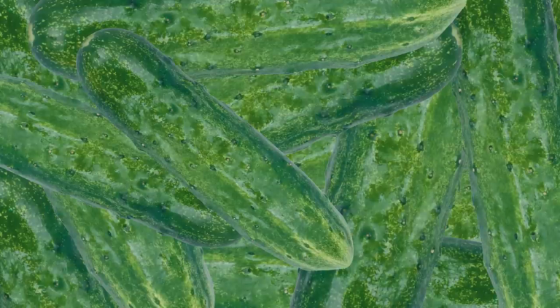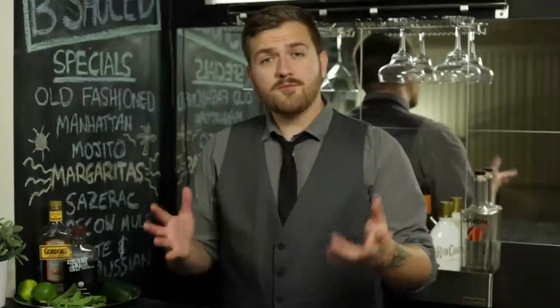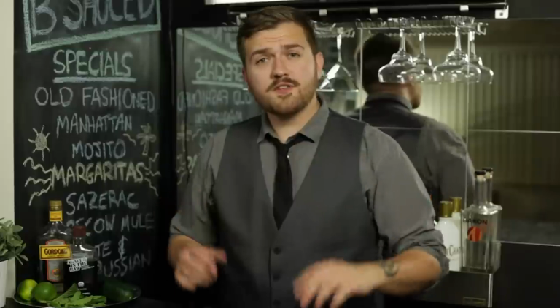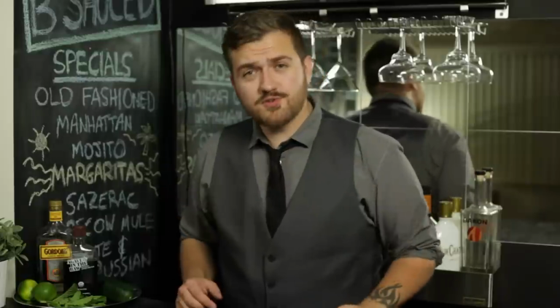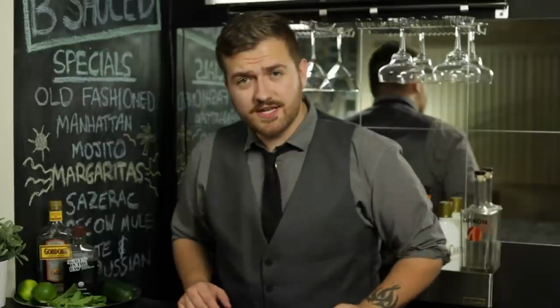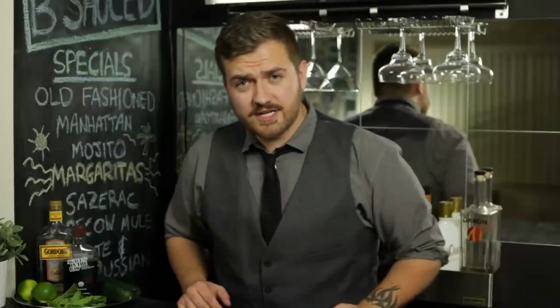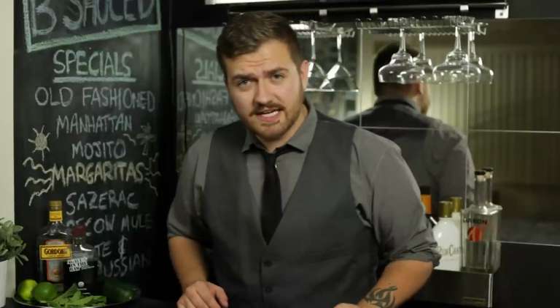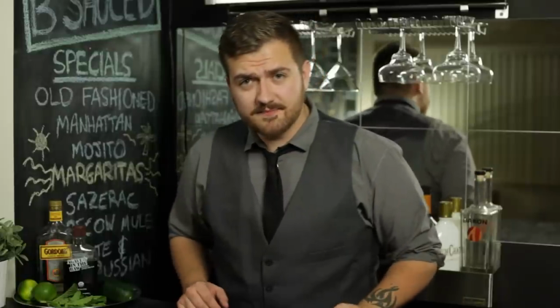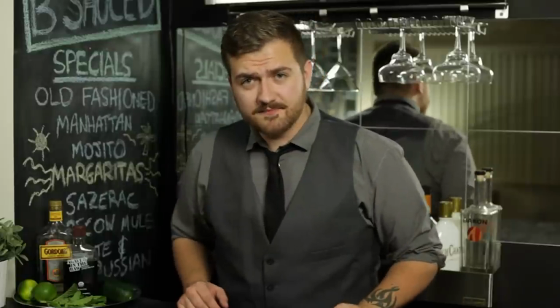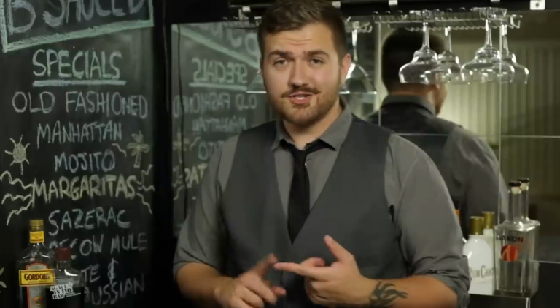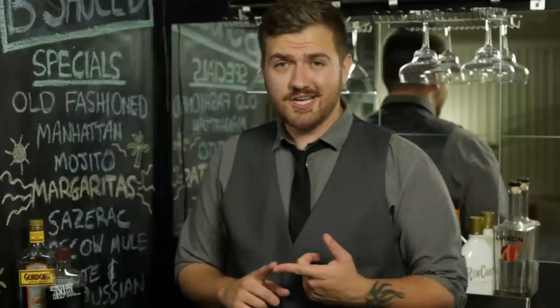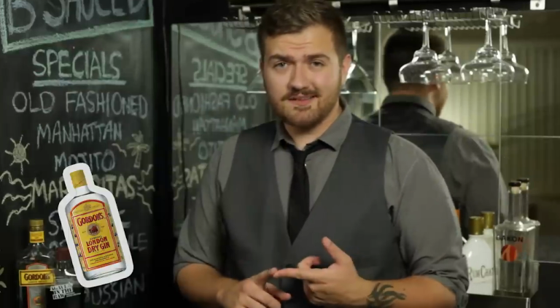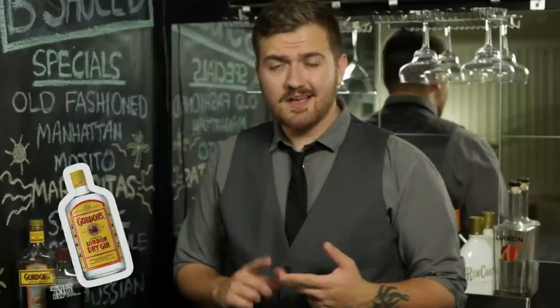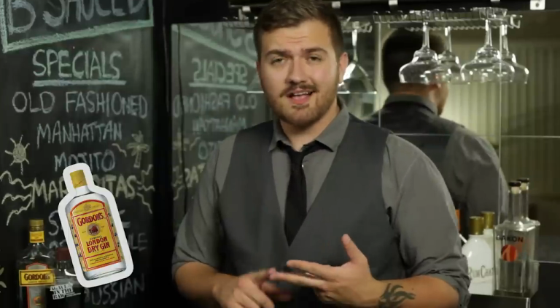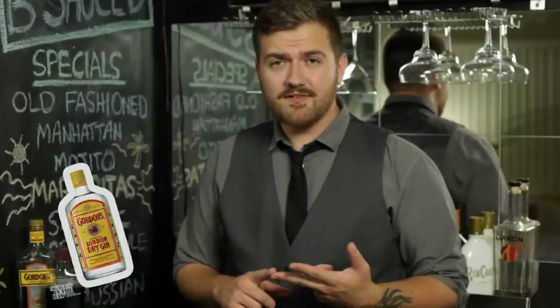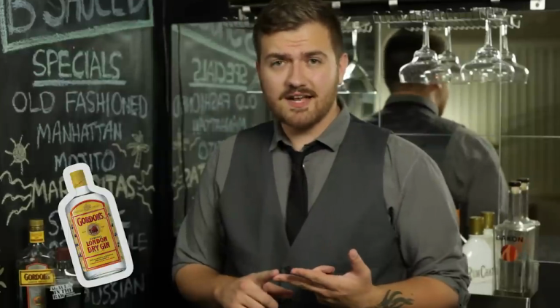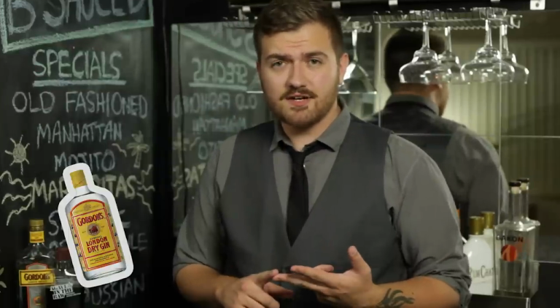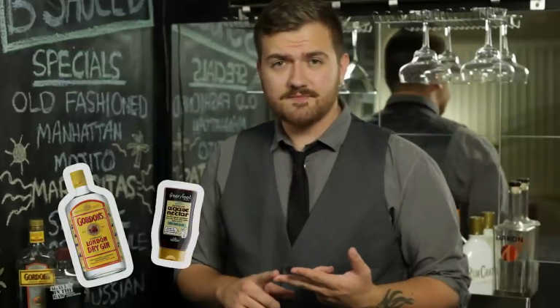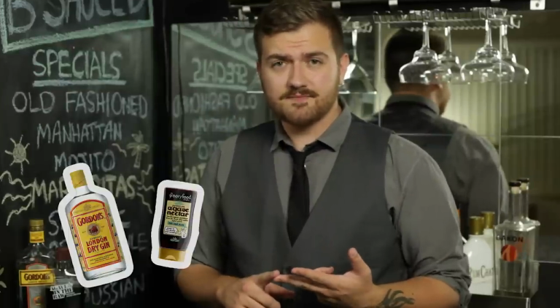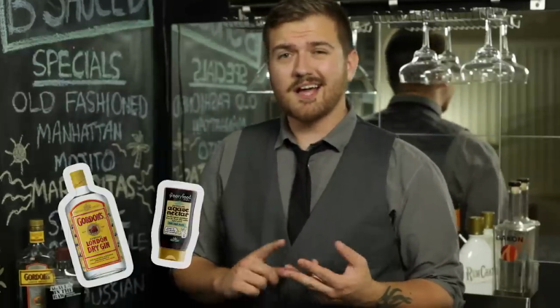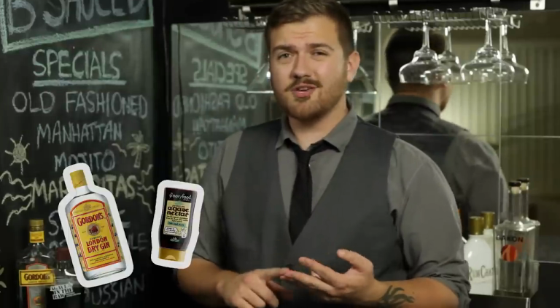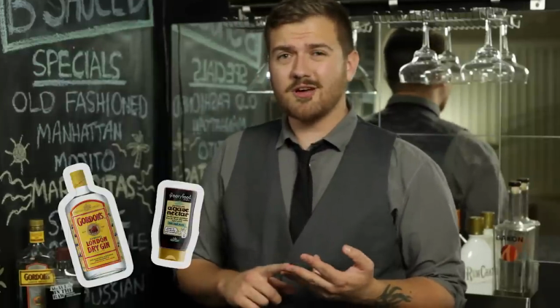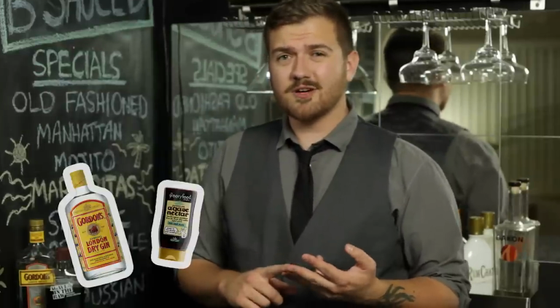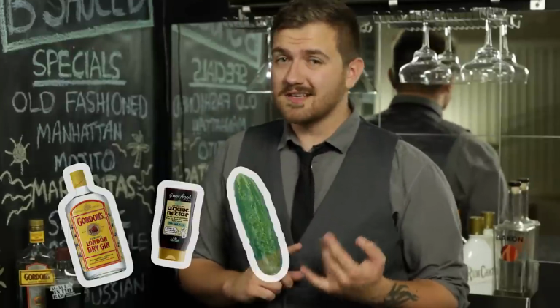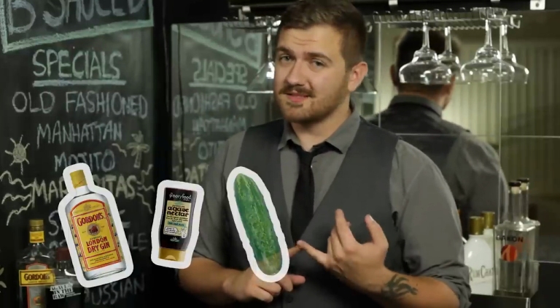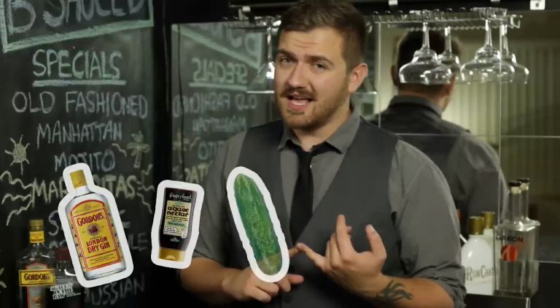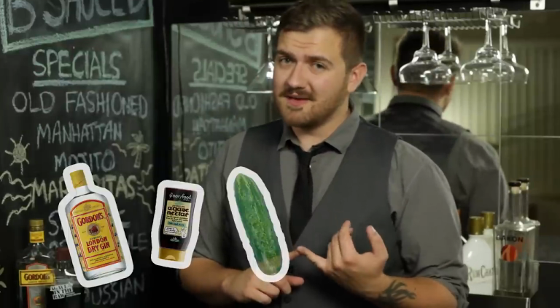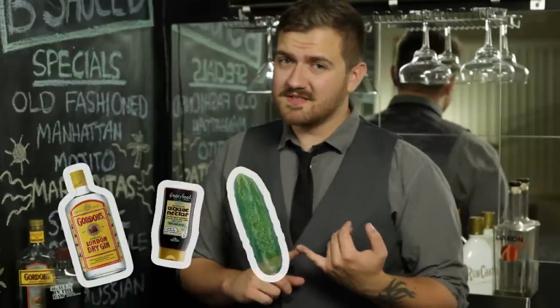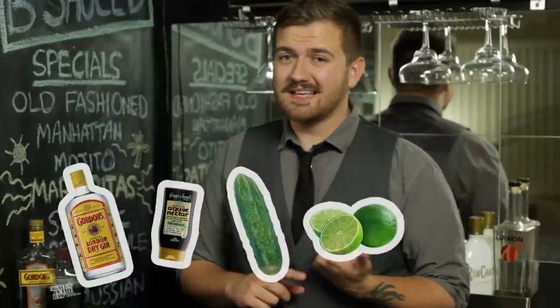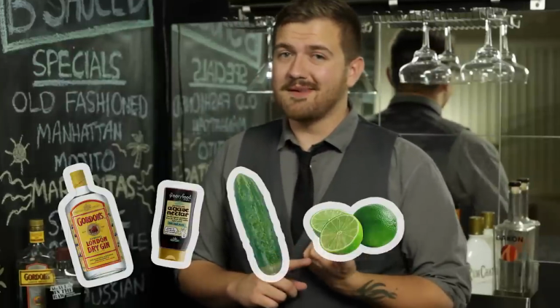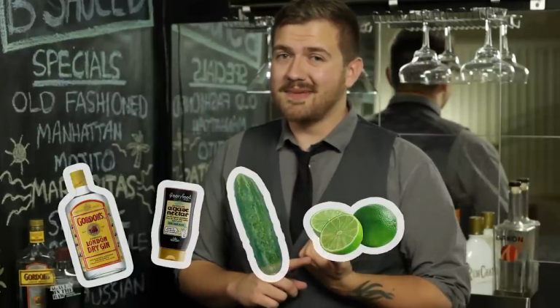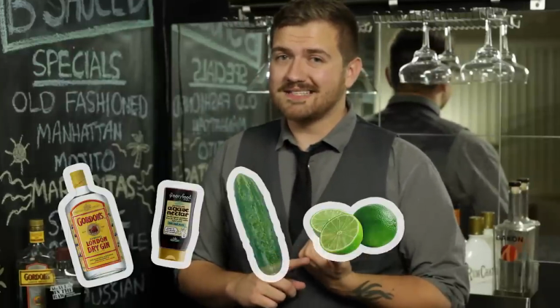For this drink, you're going to need gin, agave nectar, a cucumber, some limes, and mint.